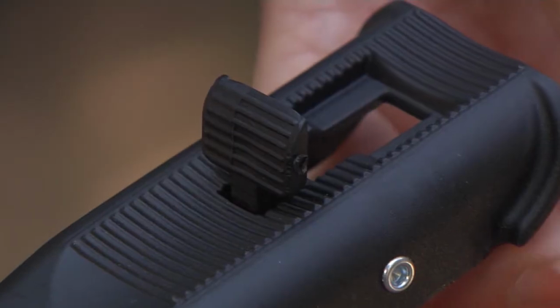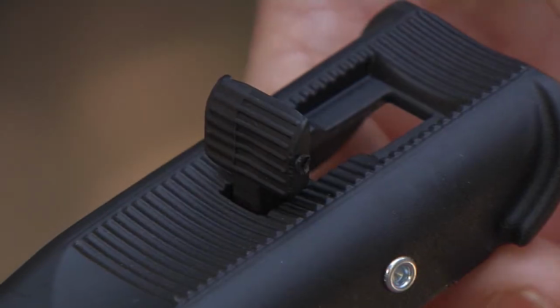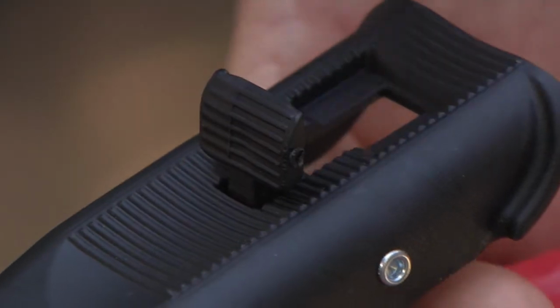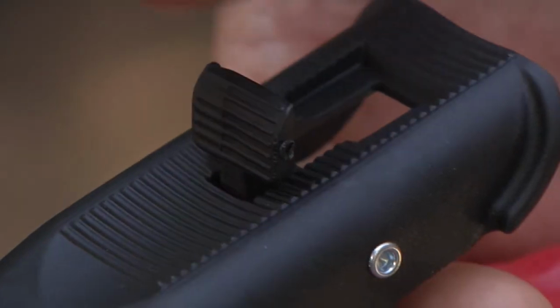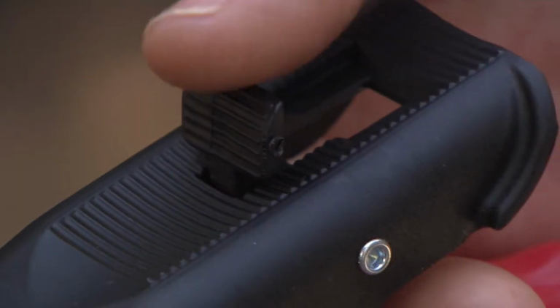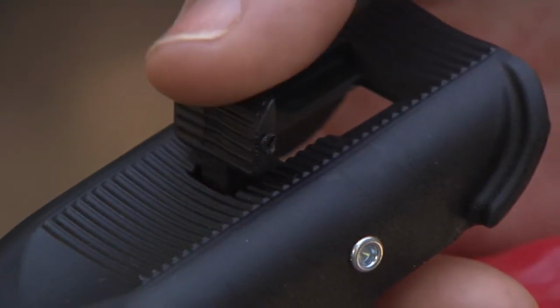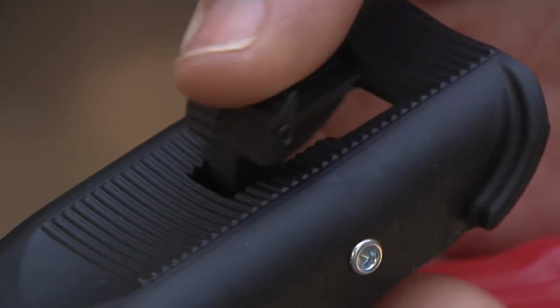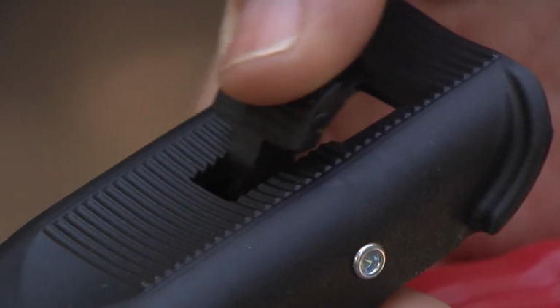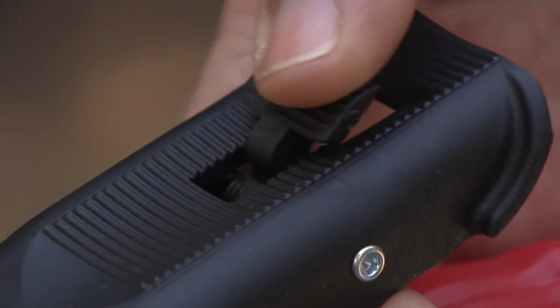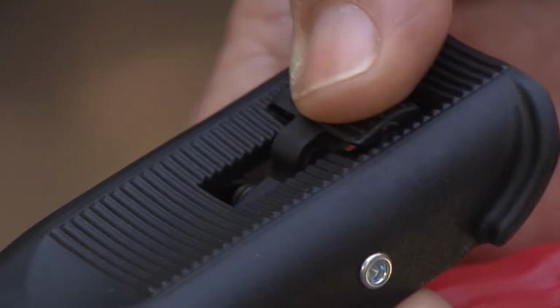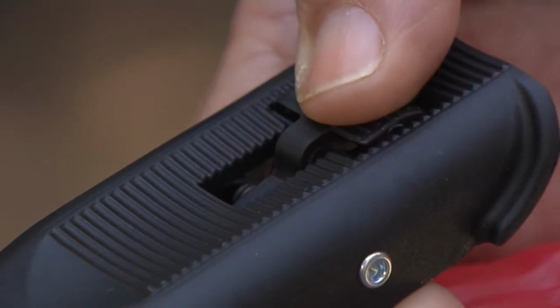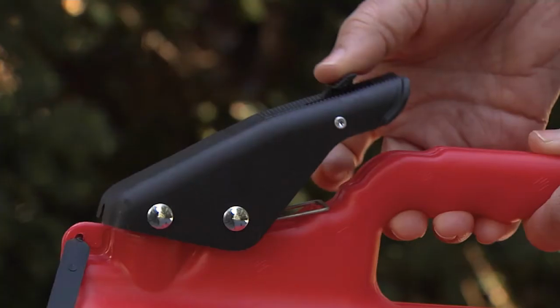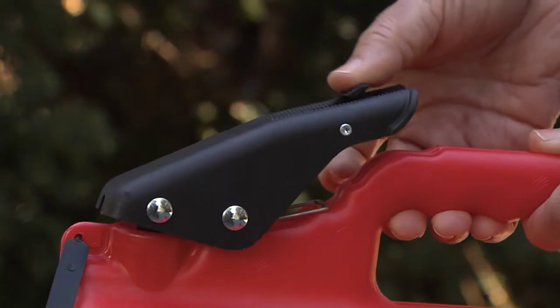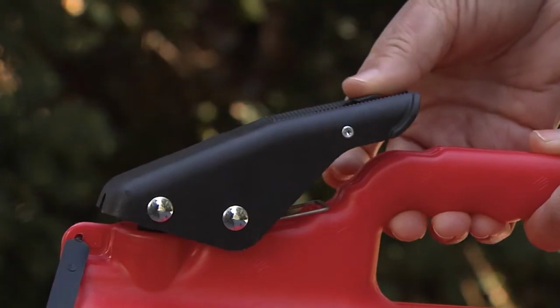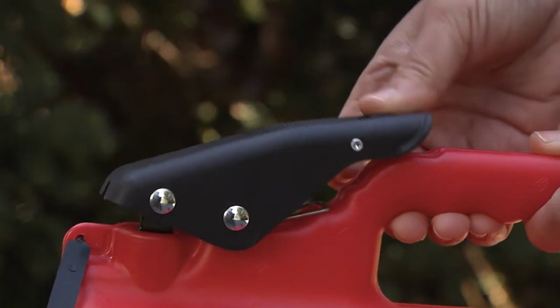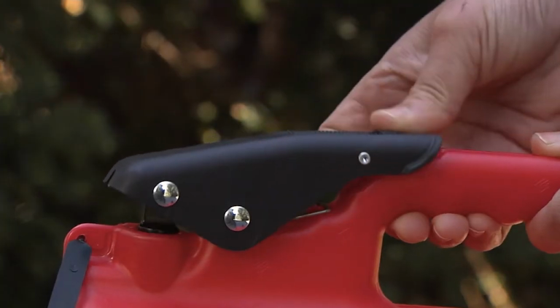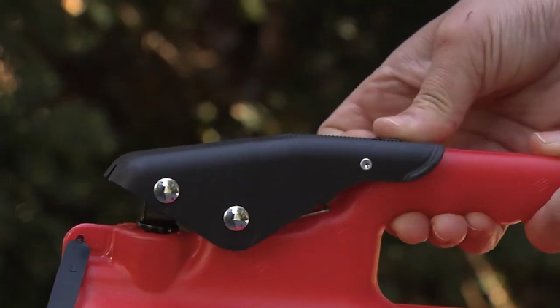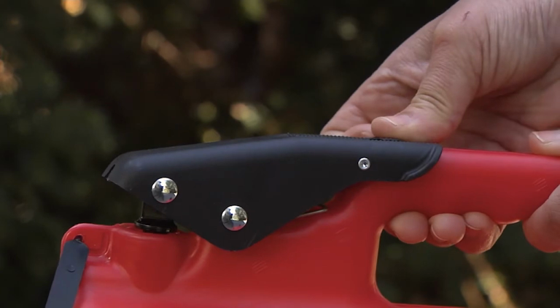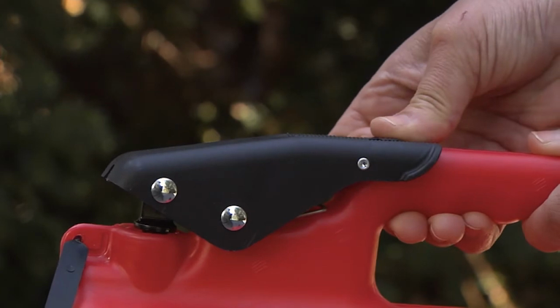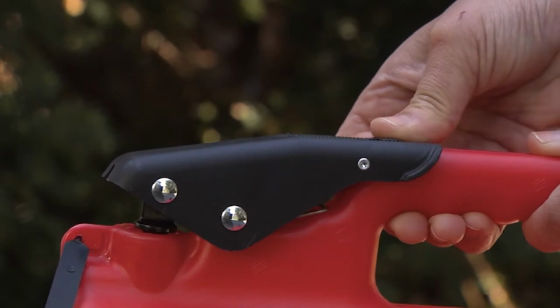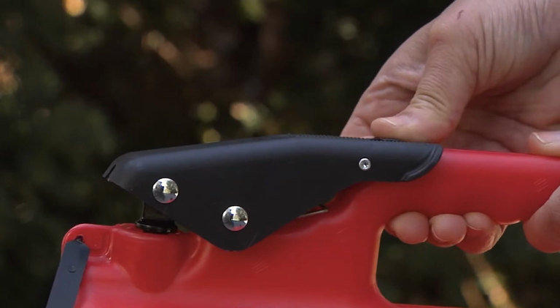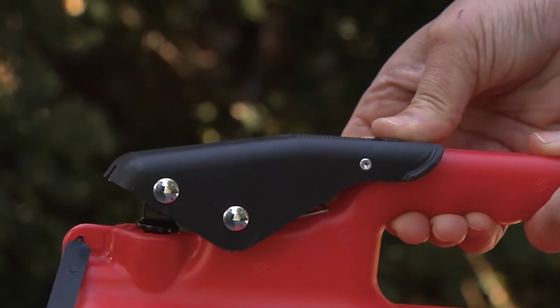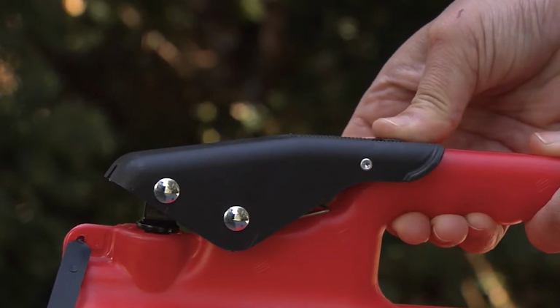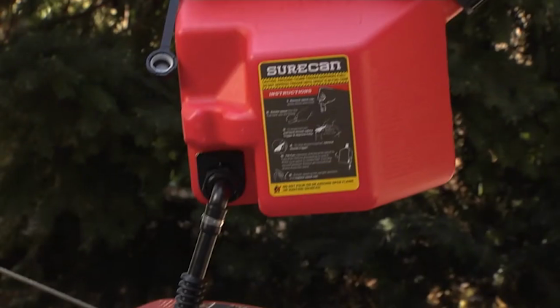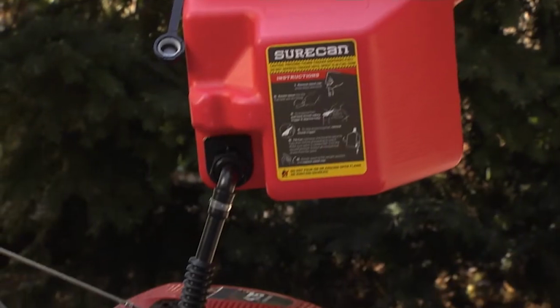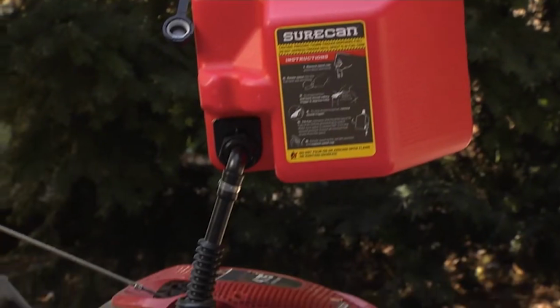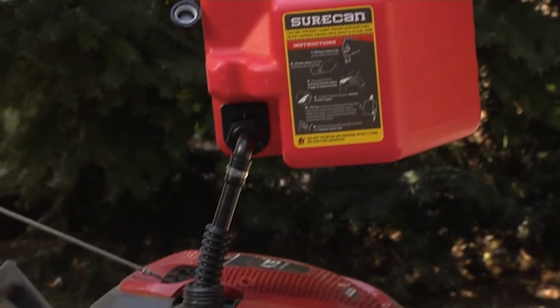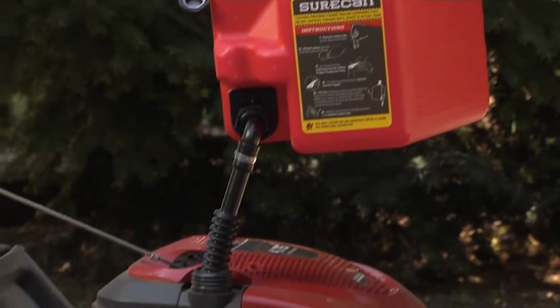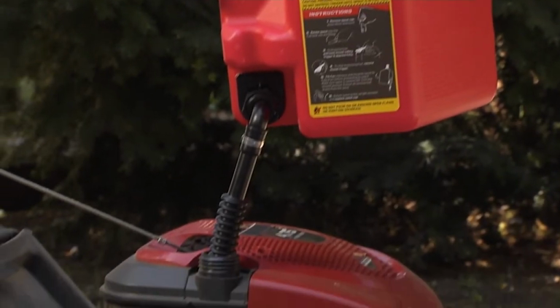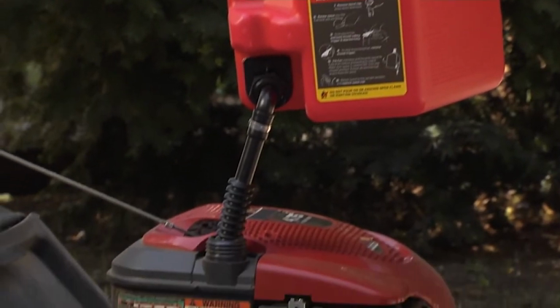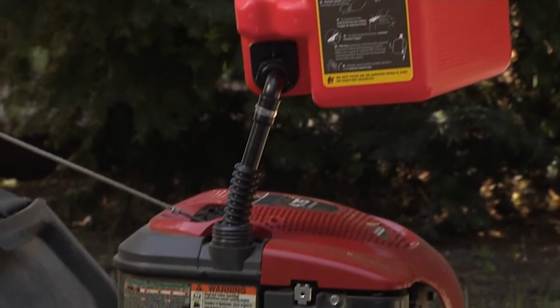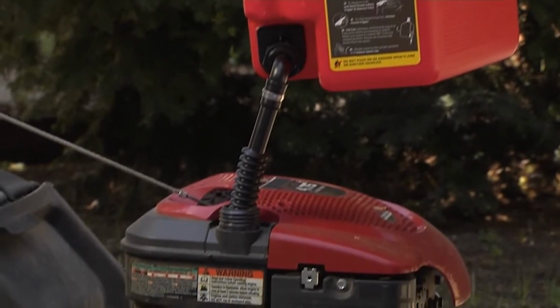To dispense the fuel, just pull back on the safety trigger and then down on the thumb release trigger and it will begin to flow.